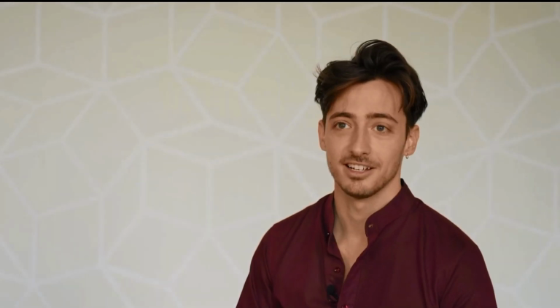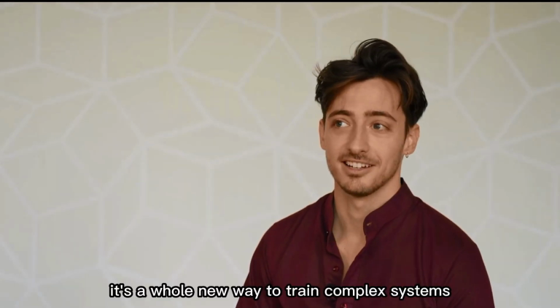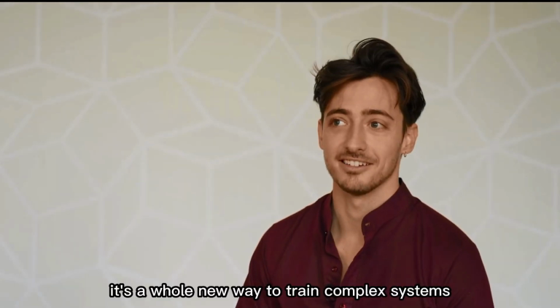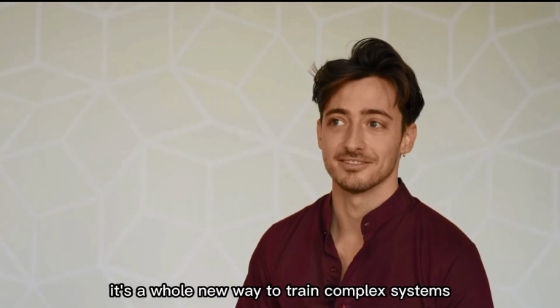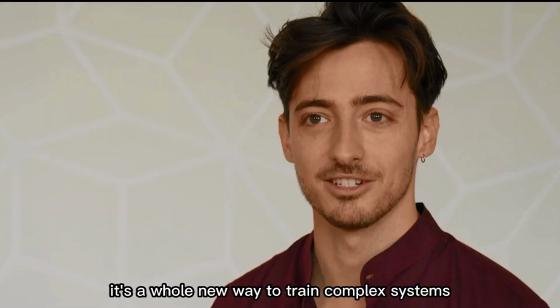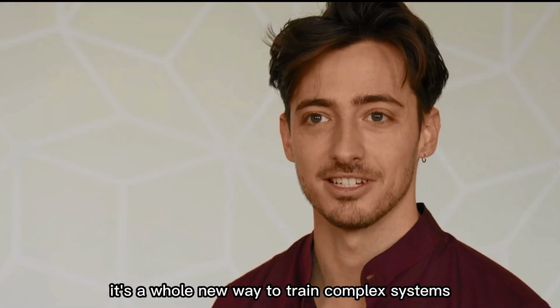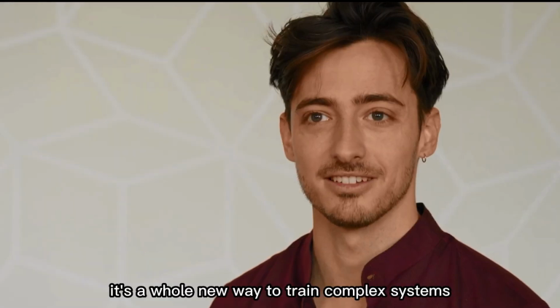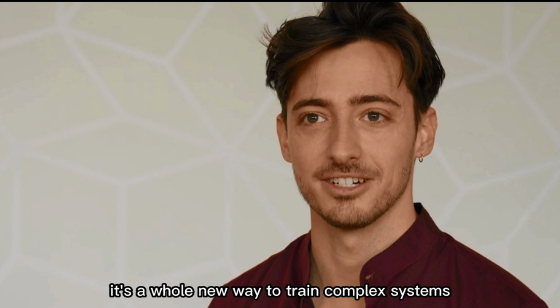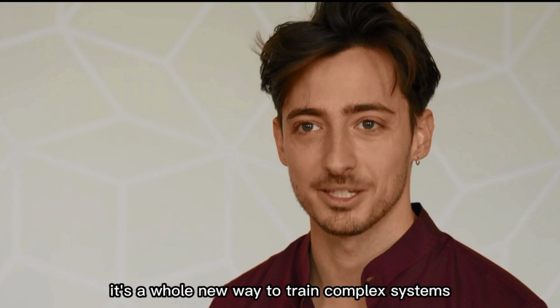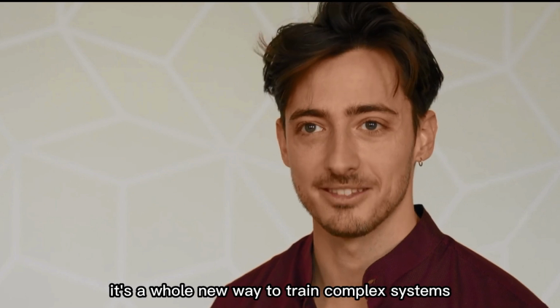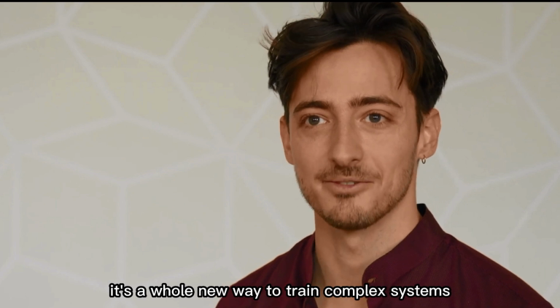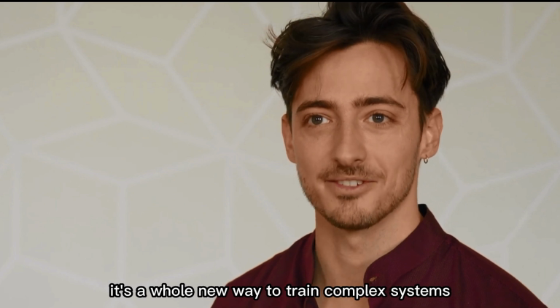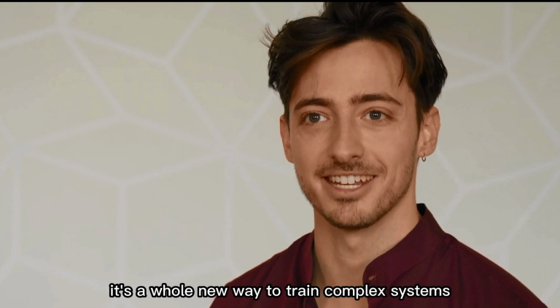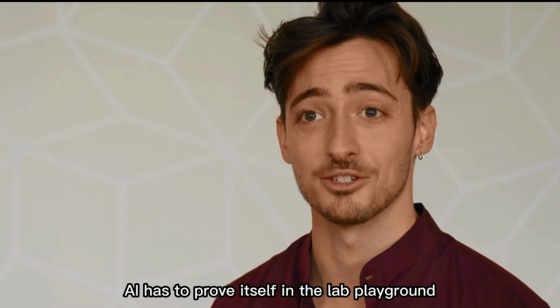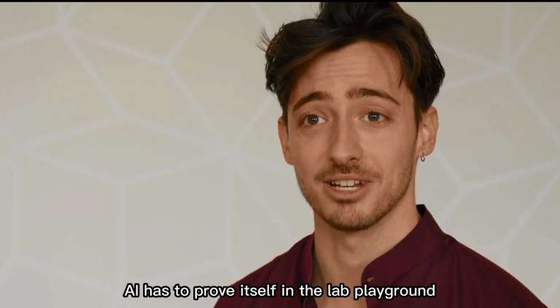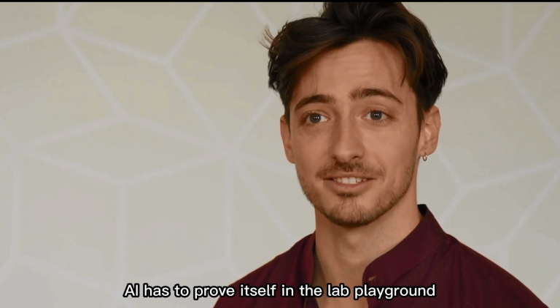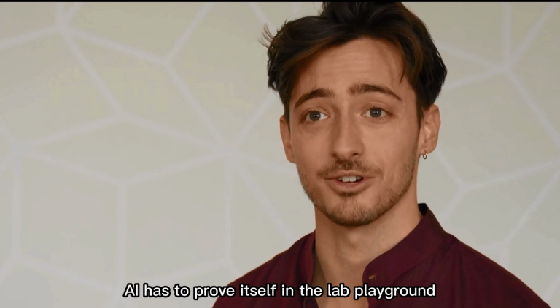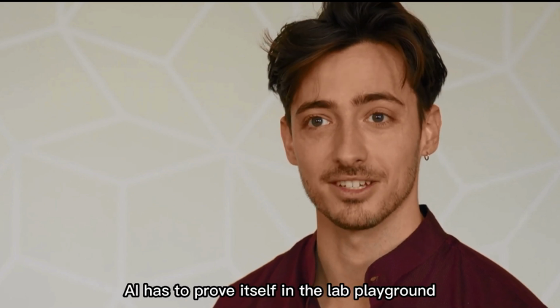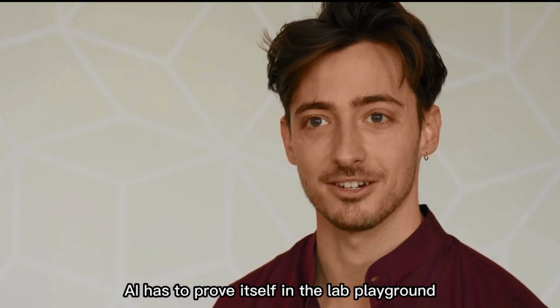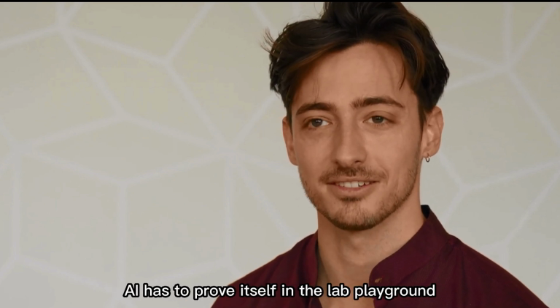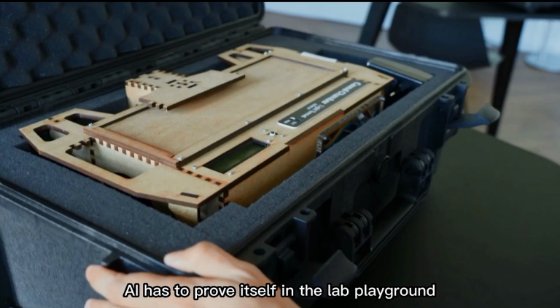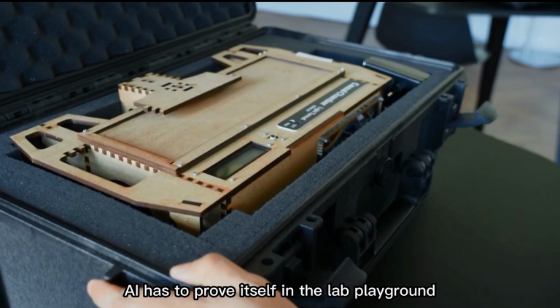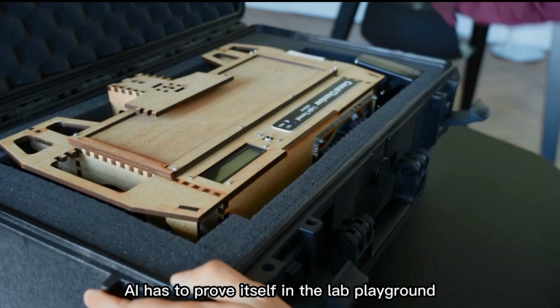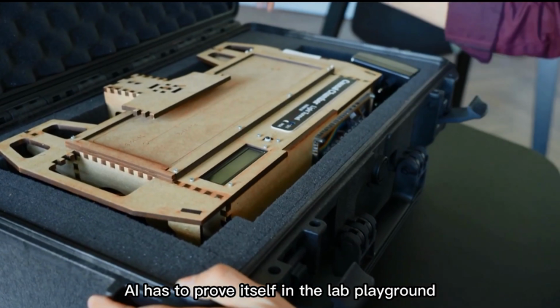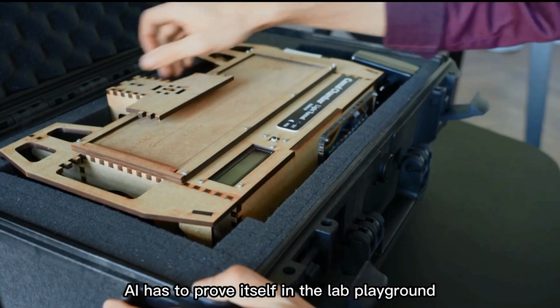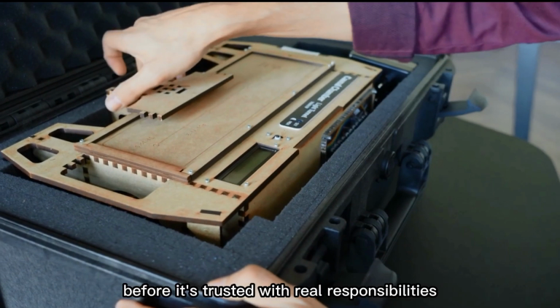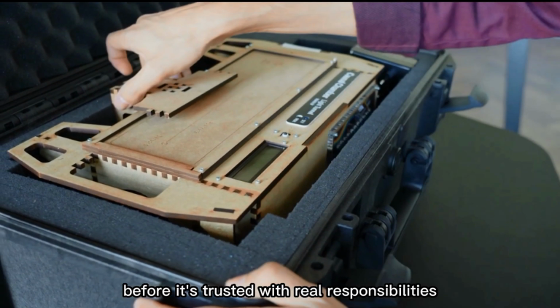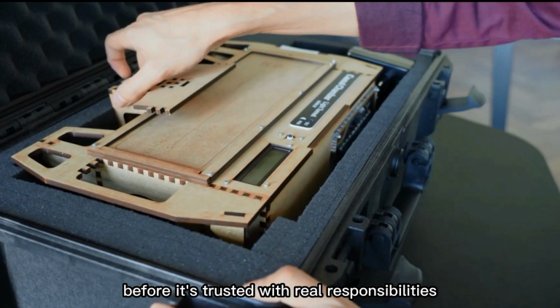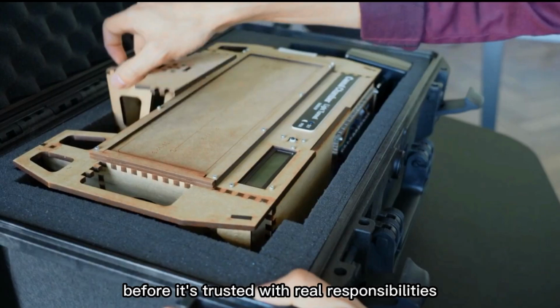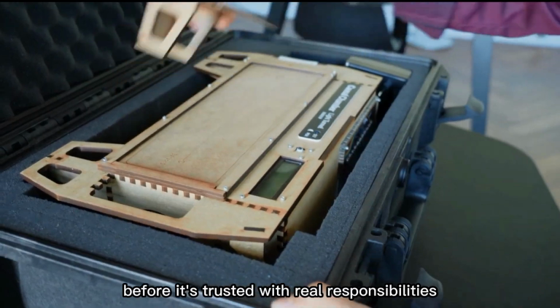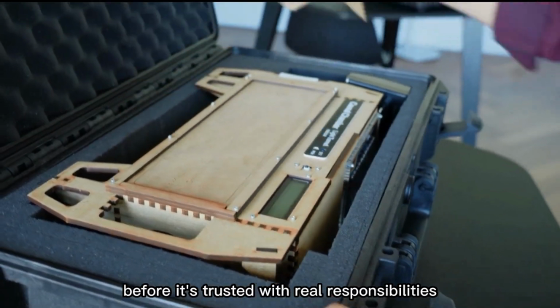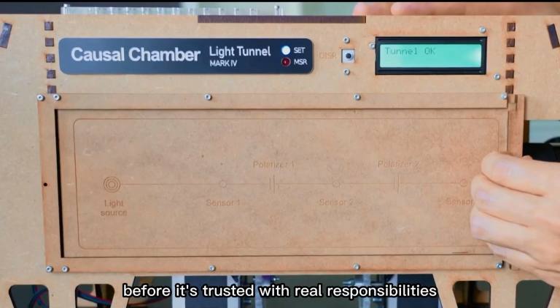It's a whole new way to train complex systems. AI has to prove itself in the lab playground before it's trusted with real responsibilities.